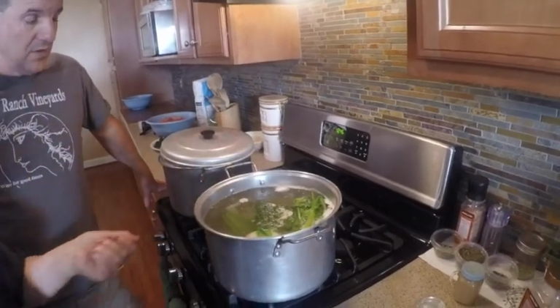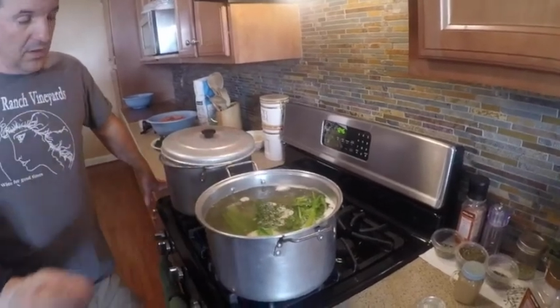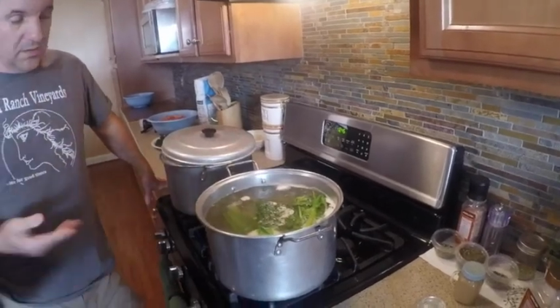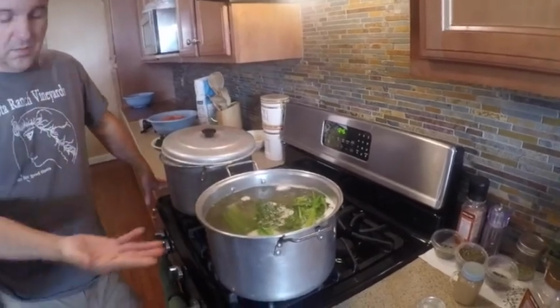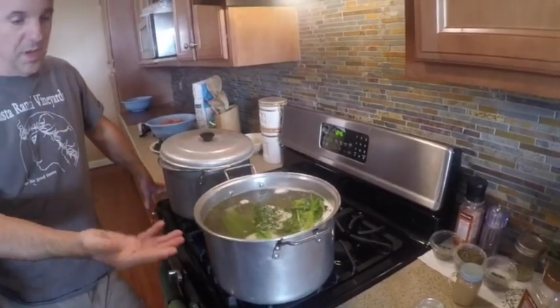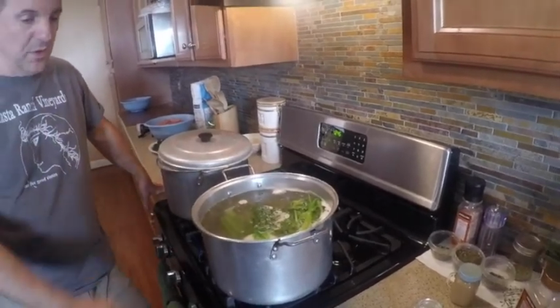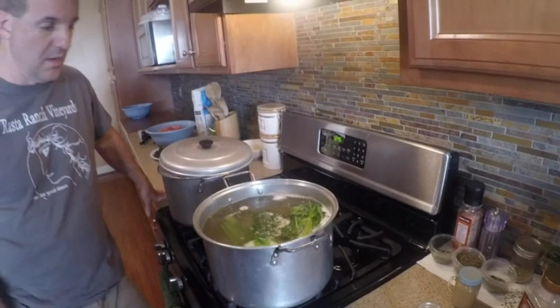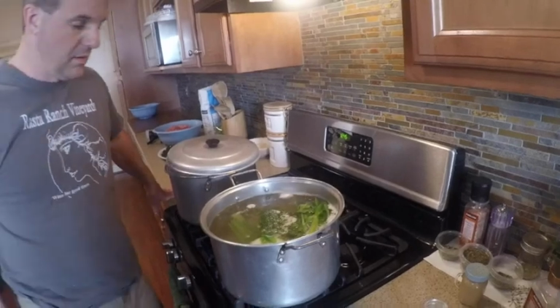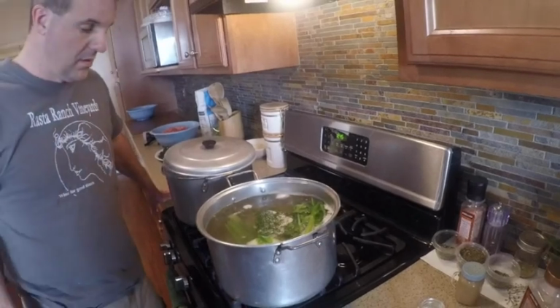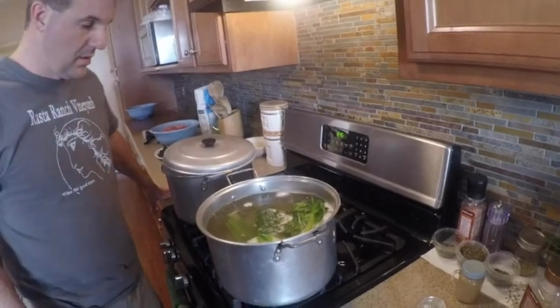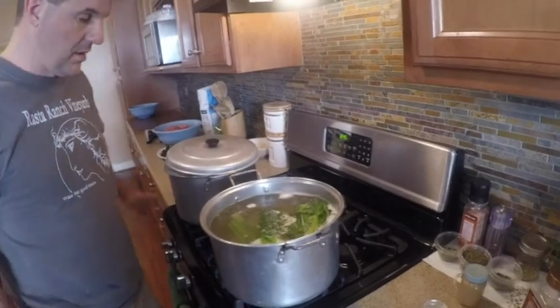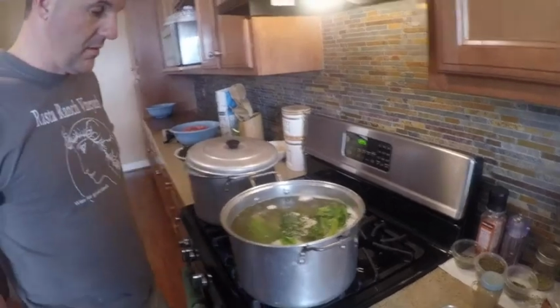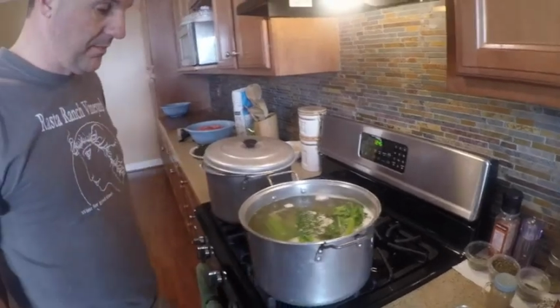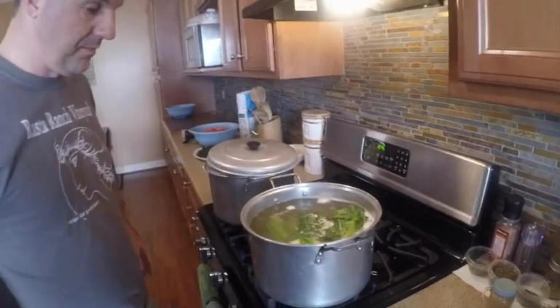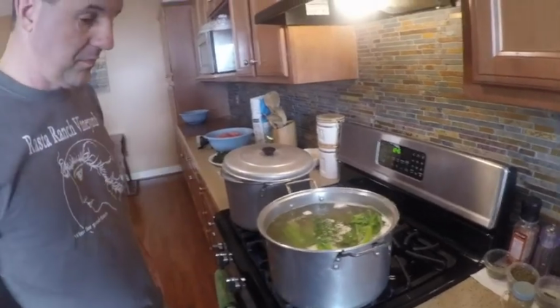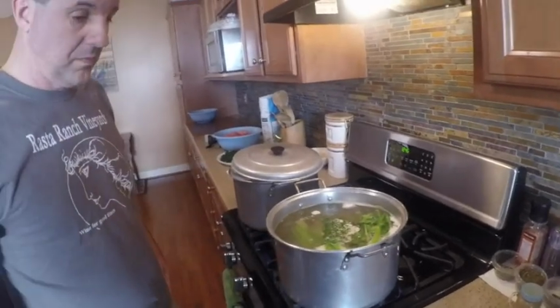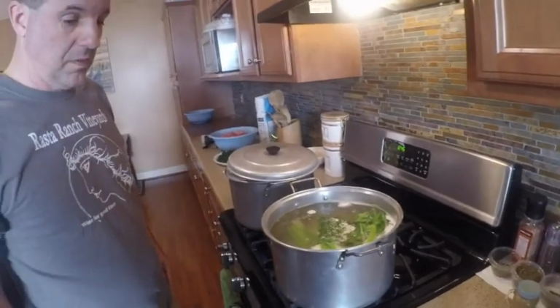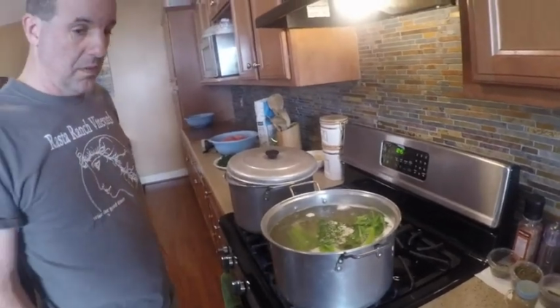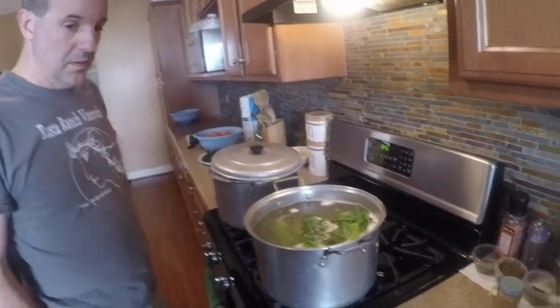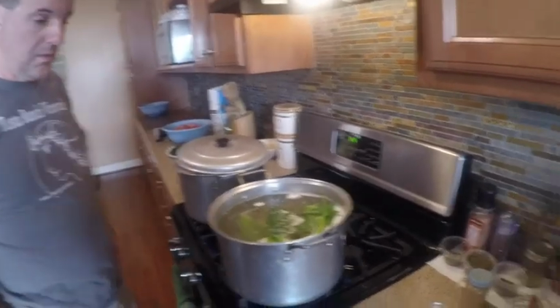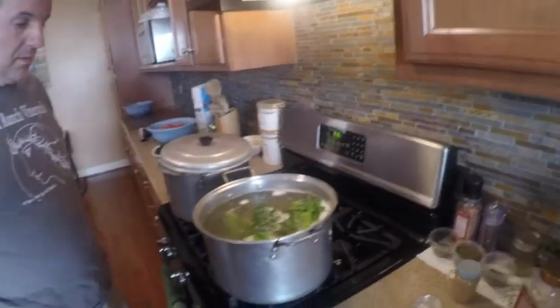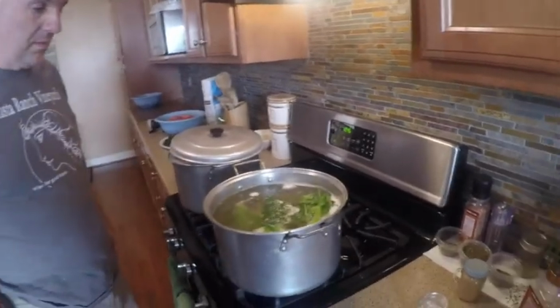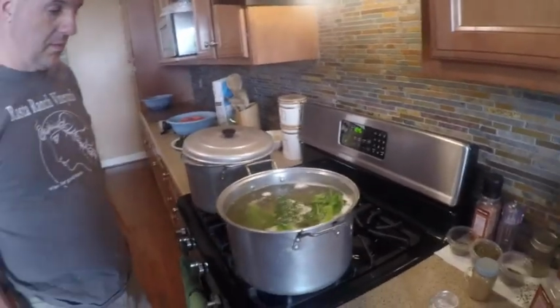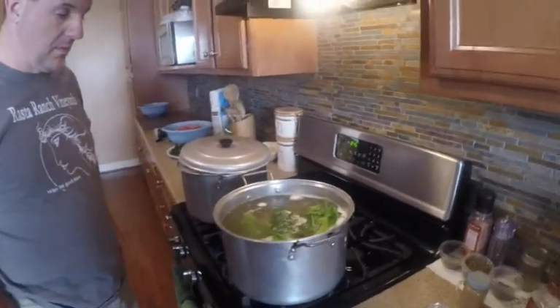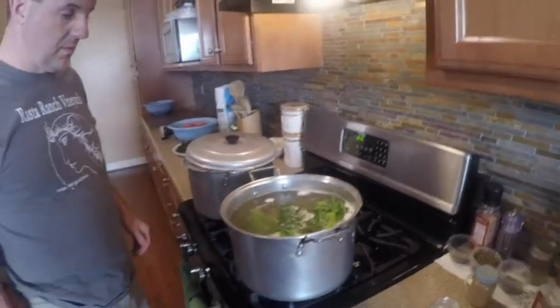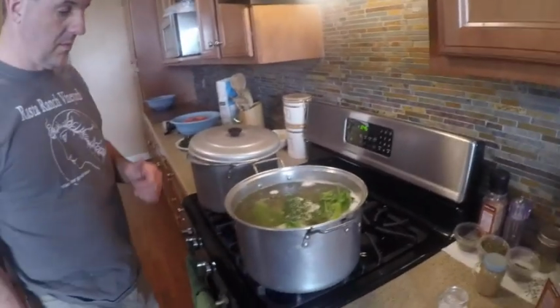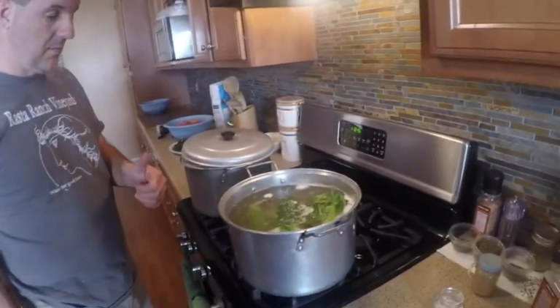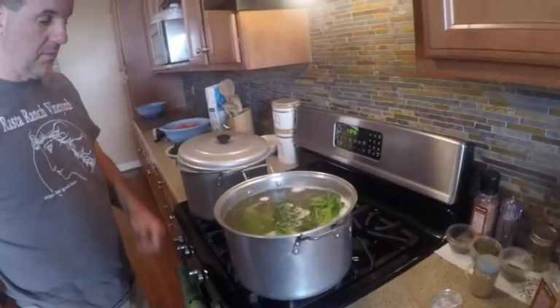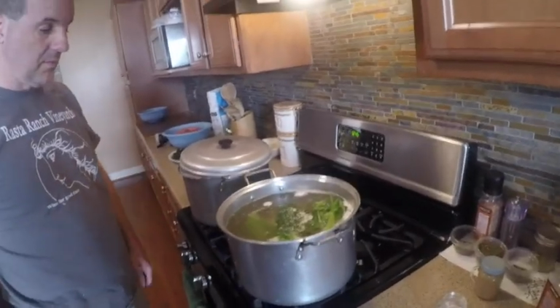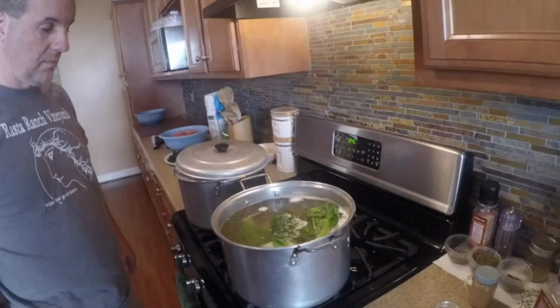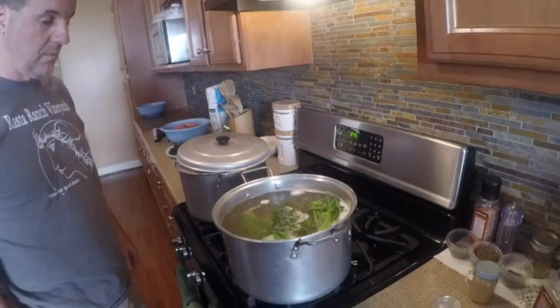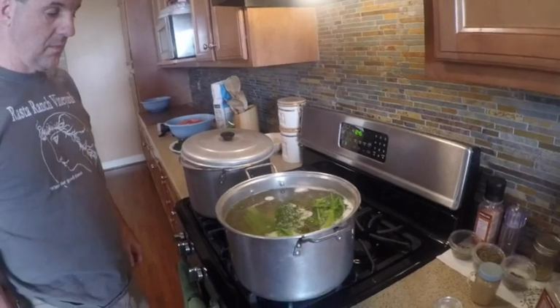Put the lid on and let it boil and it'll turn a nice yellow color.